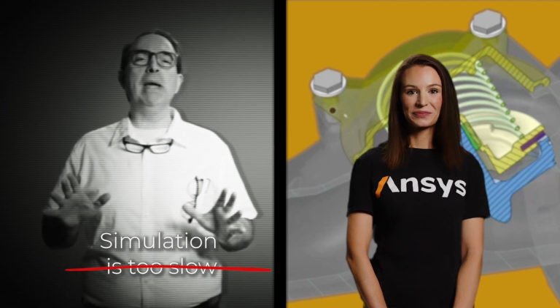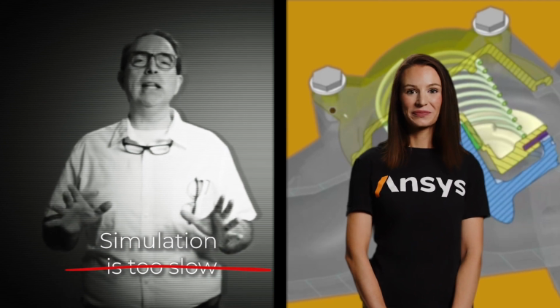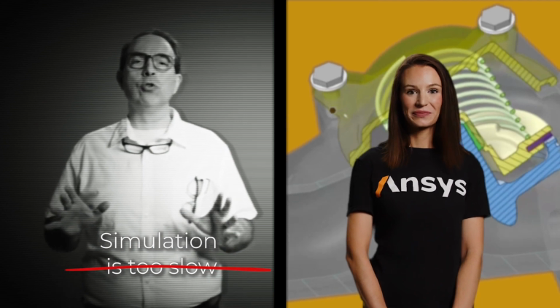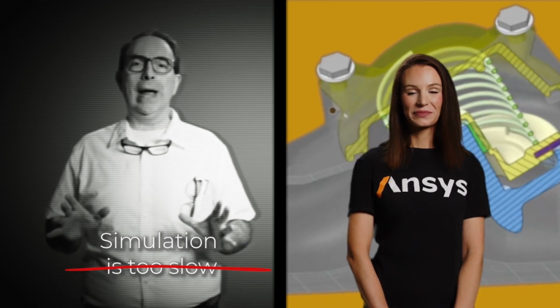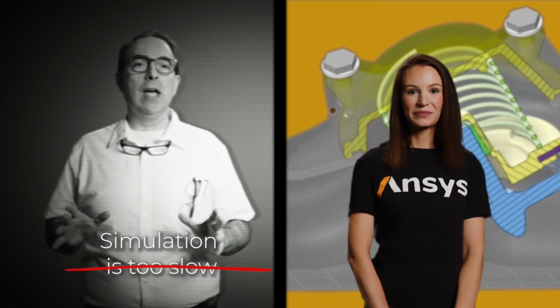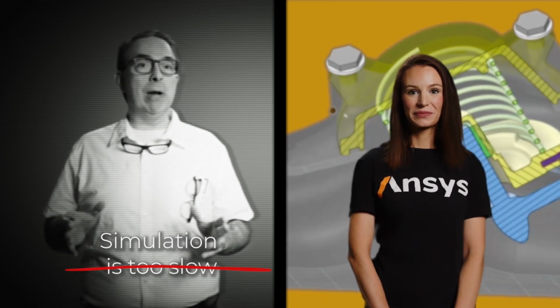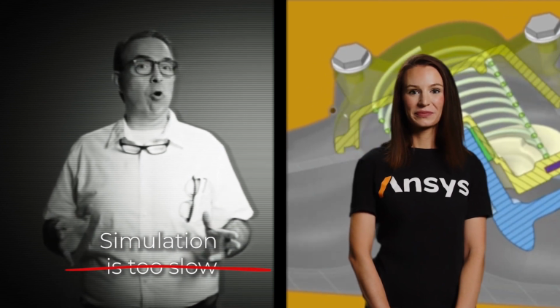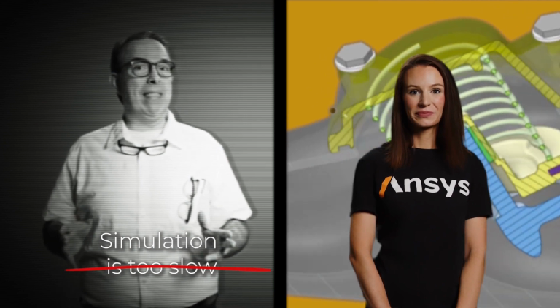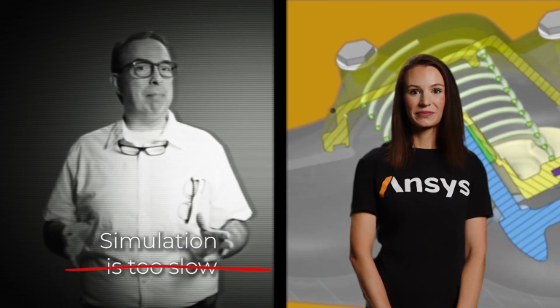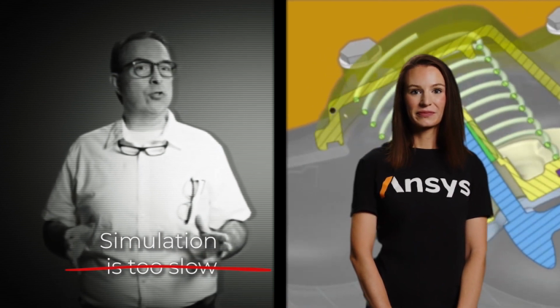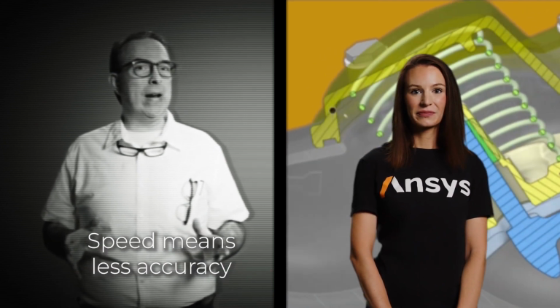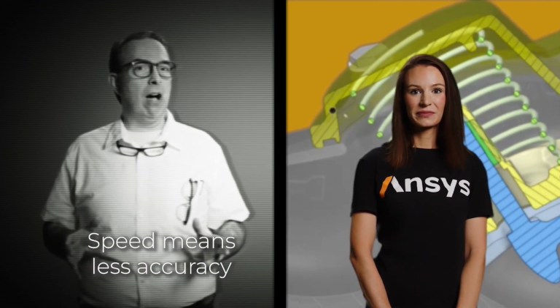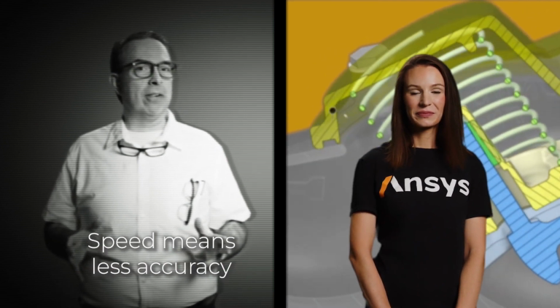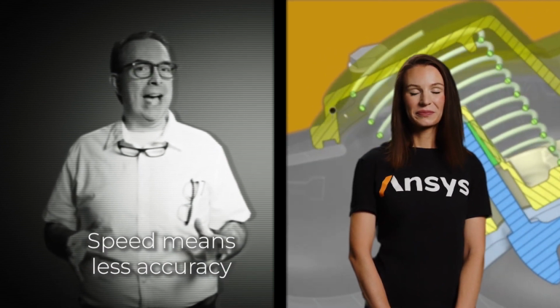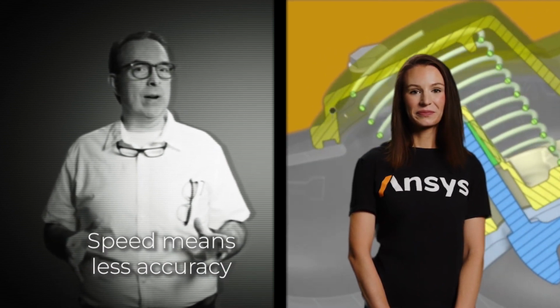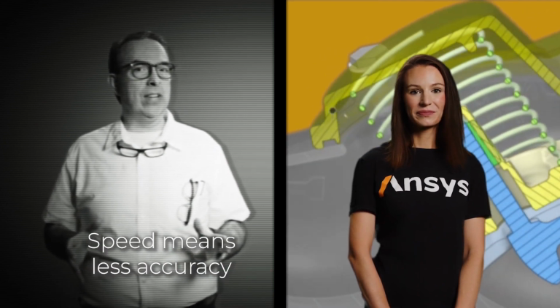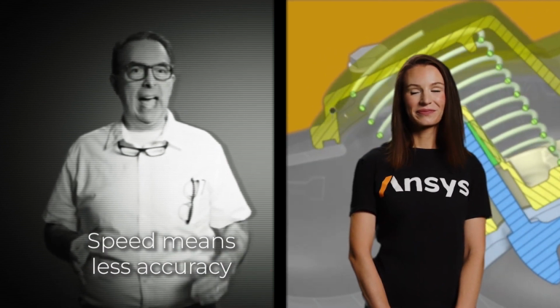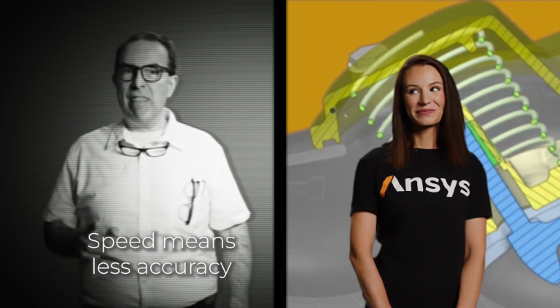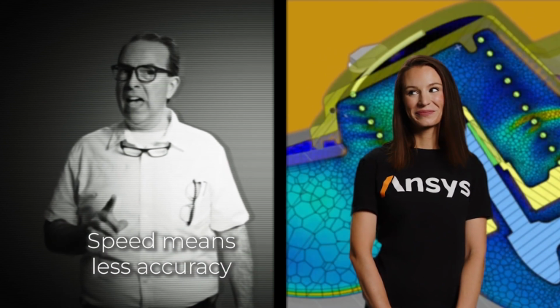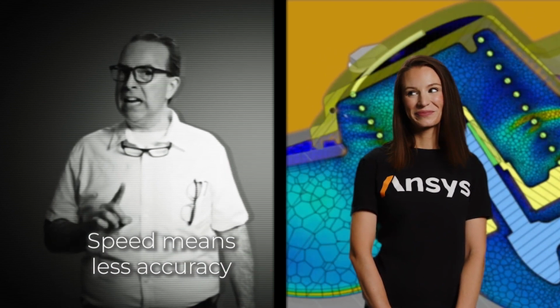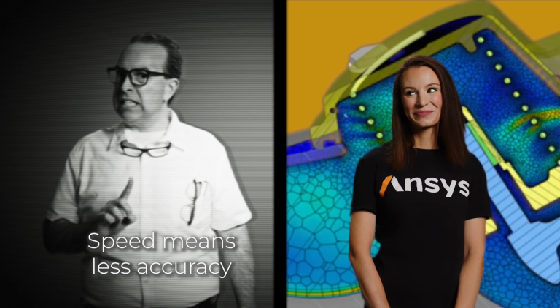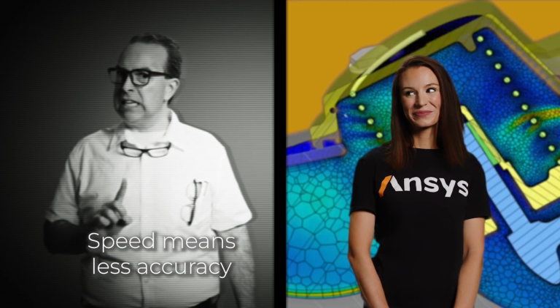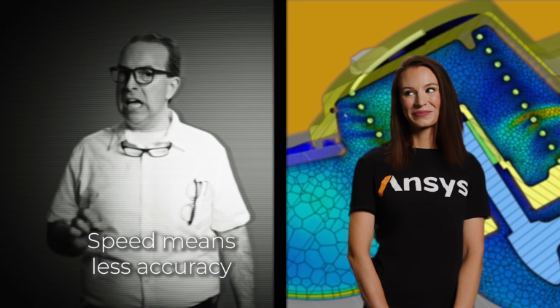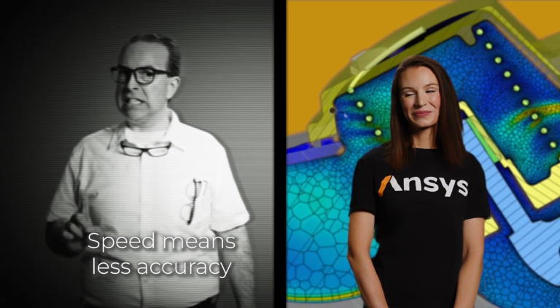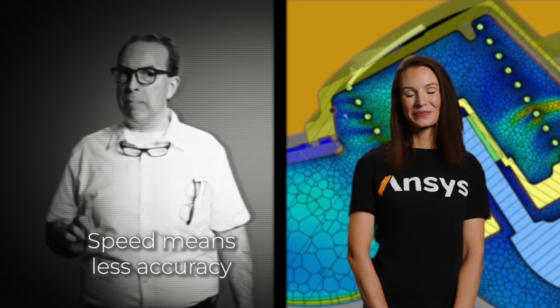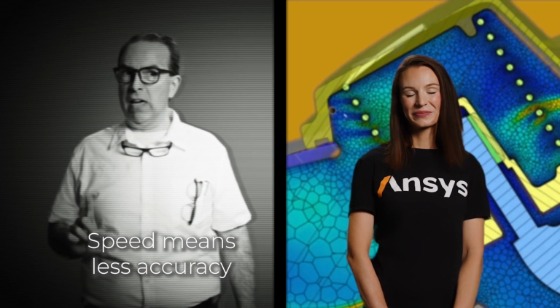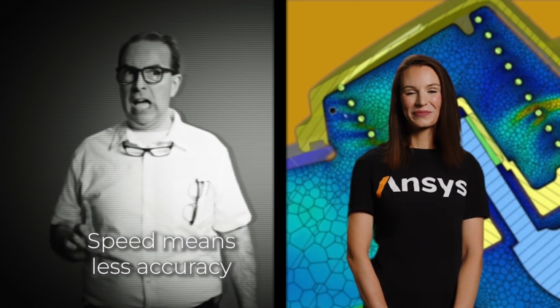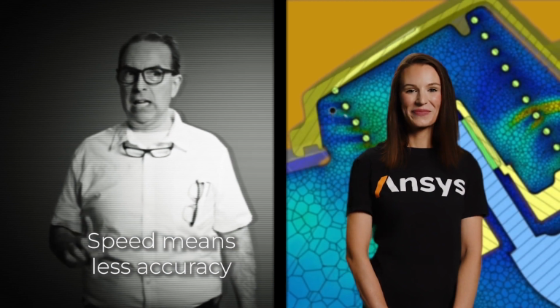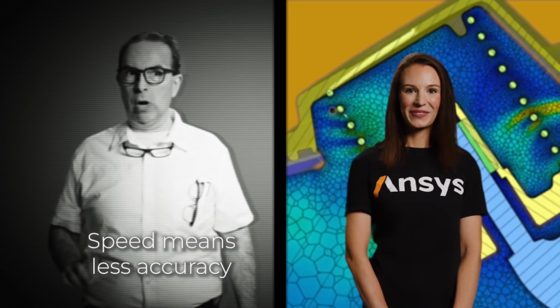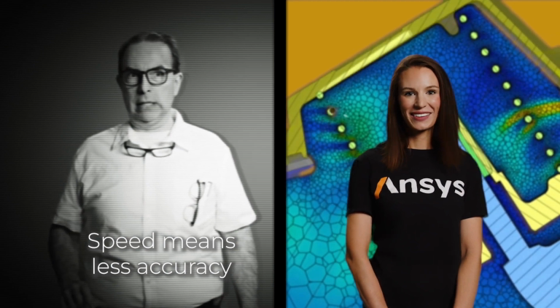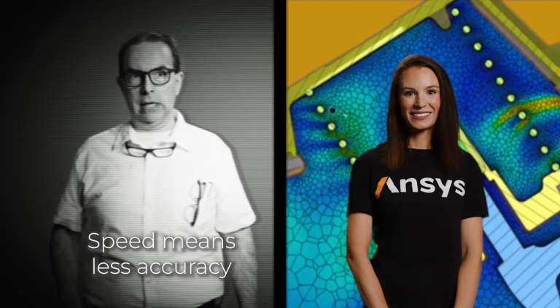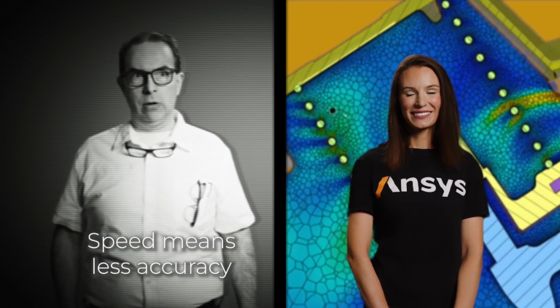Speed is great, but normally that means trading off for accuracy — and that is not something that I am willing to do.